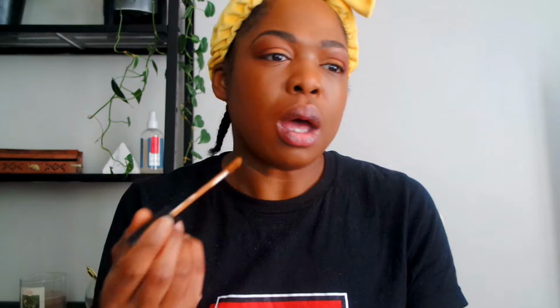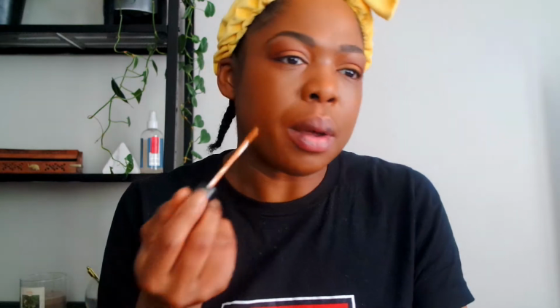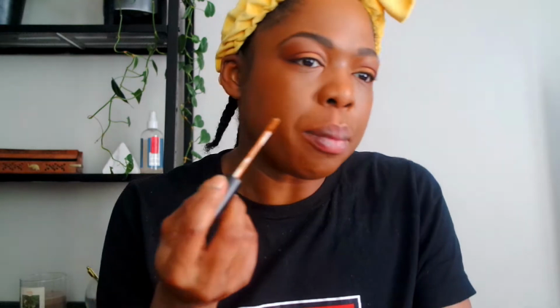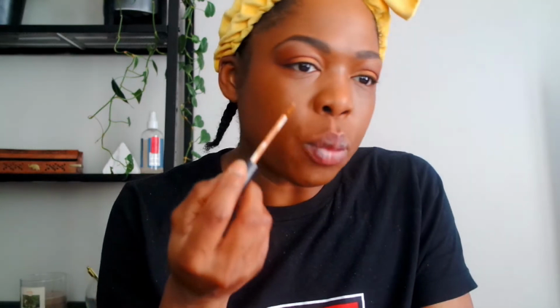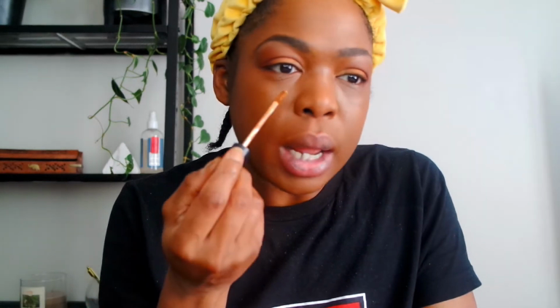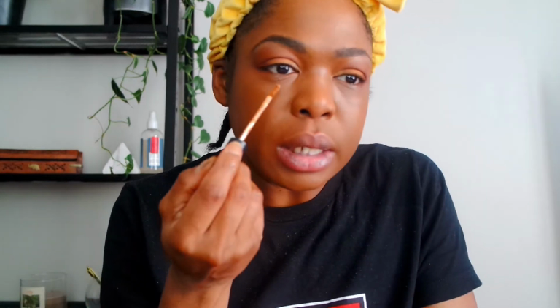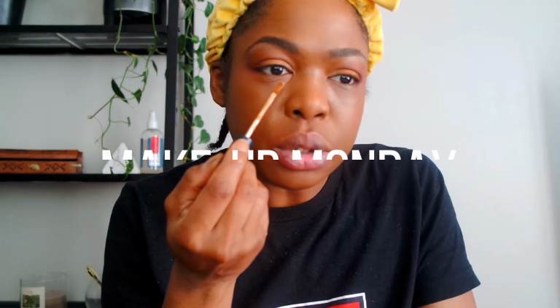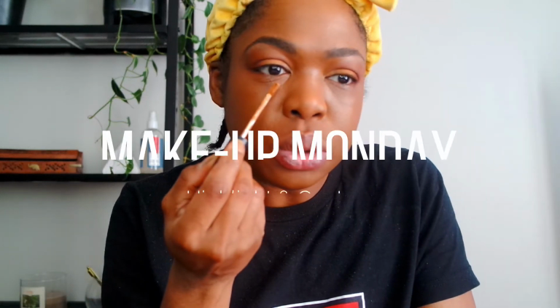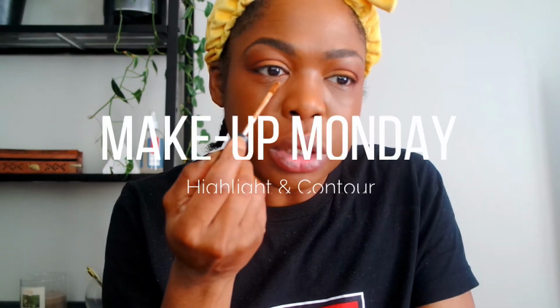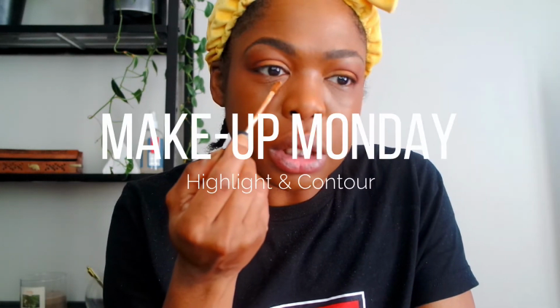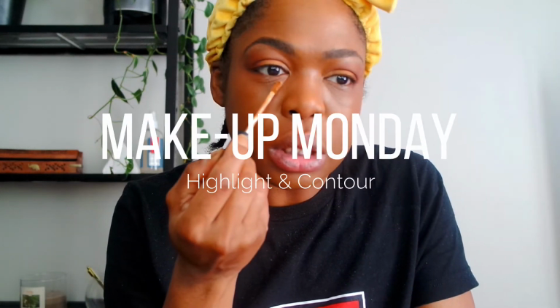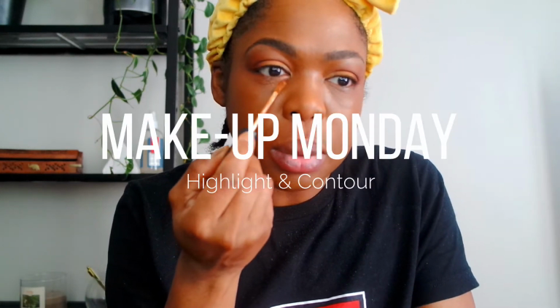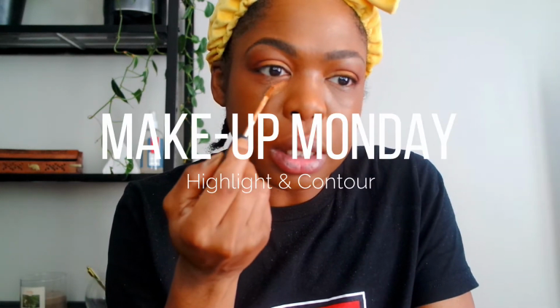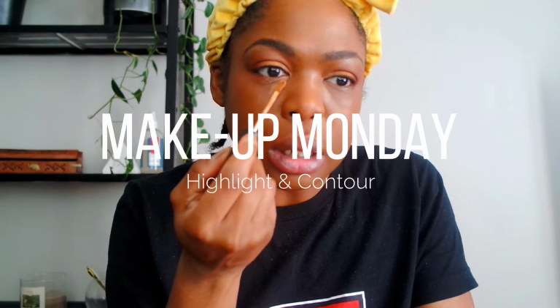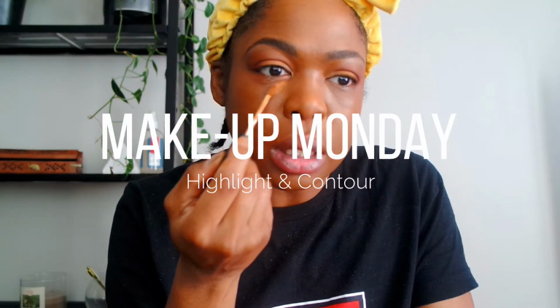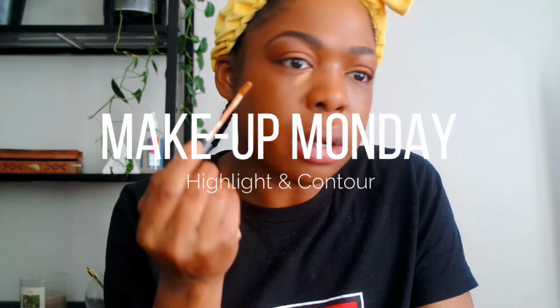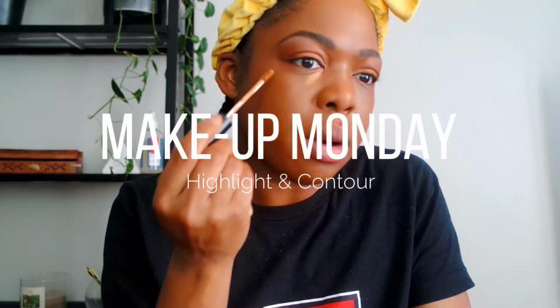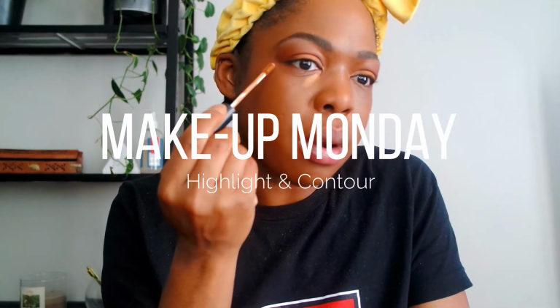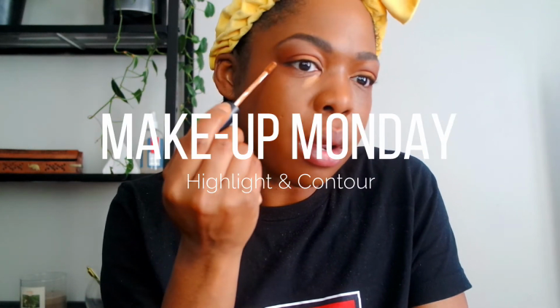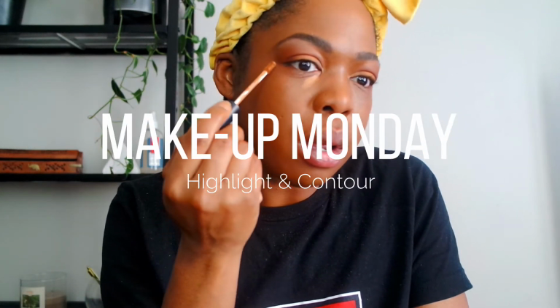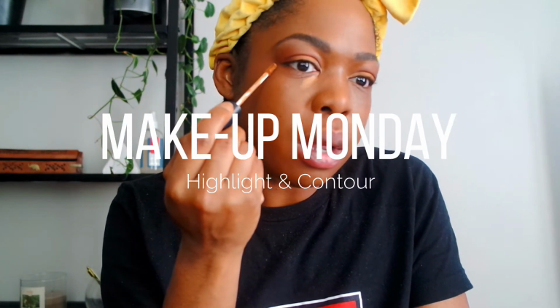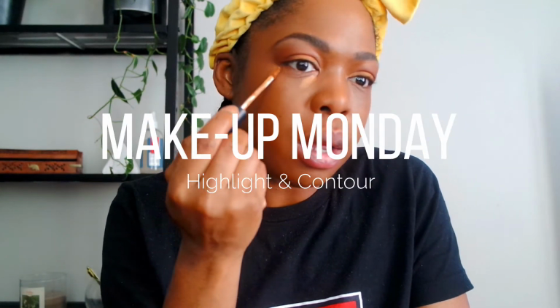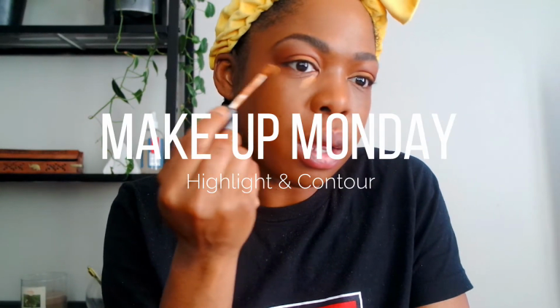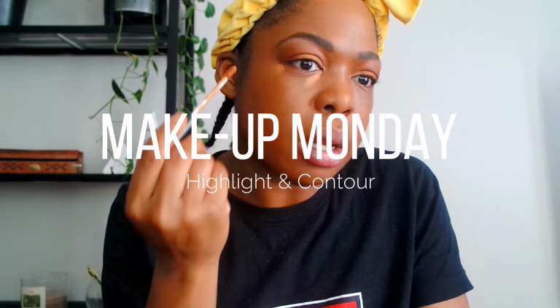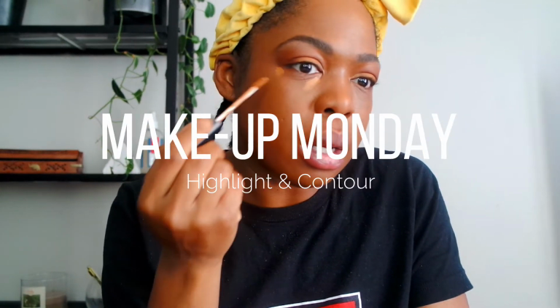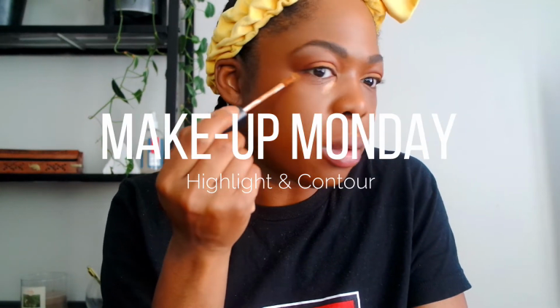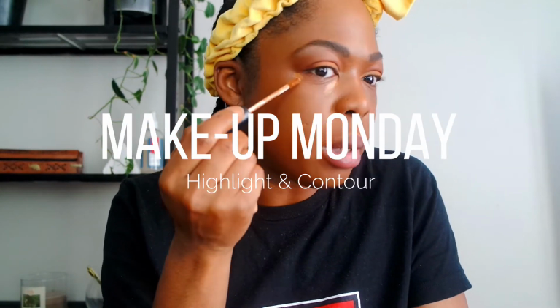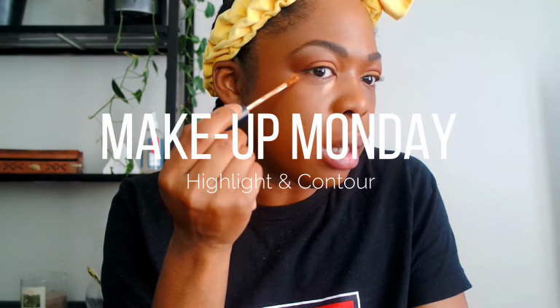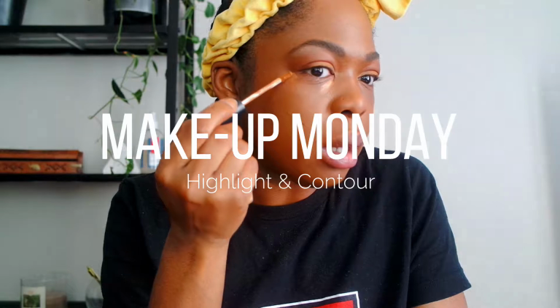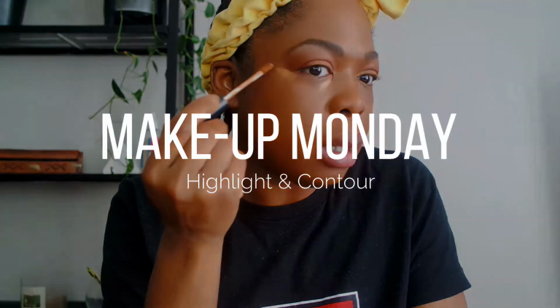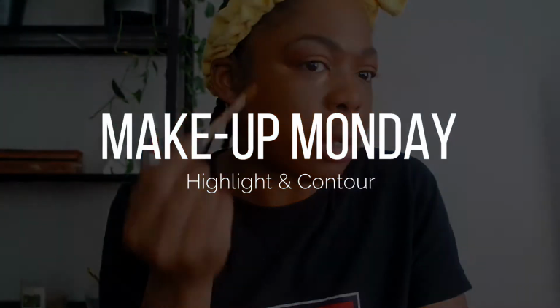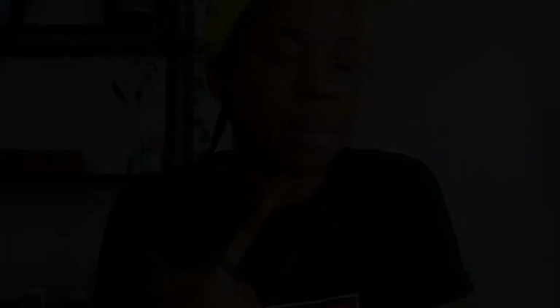What I like to do is just place it here and a little bit here.